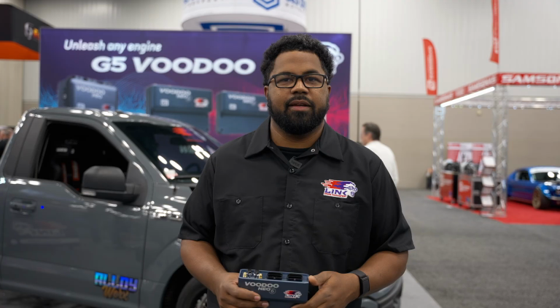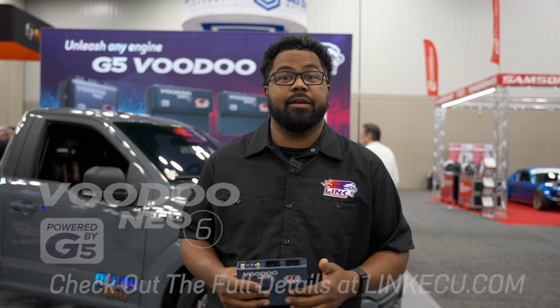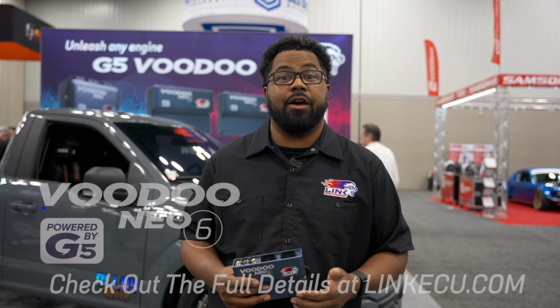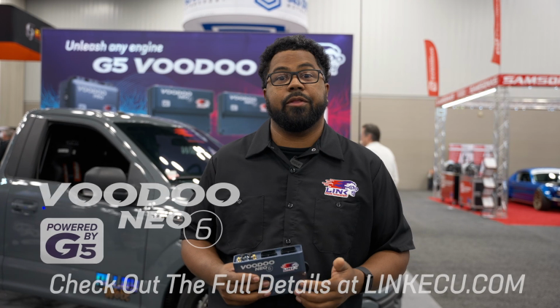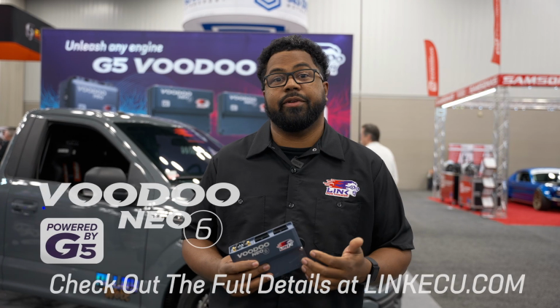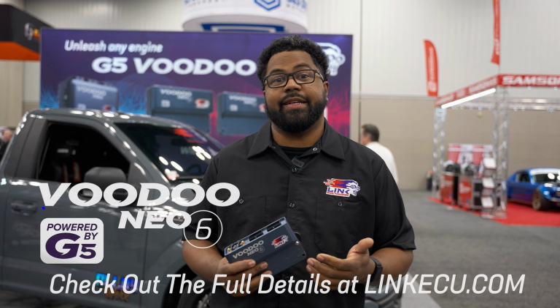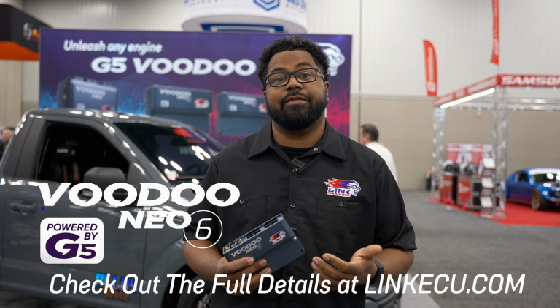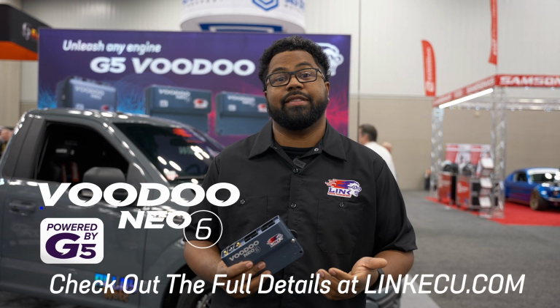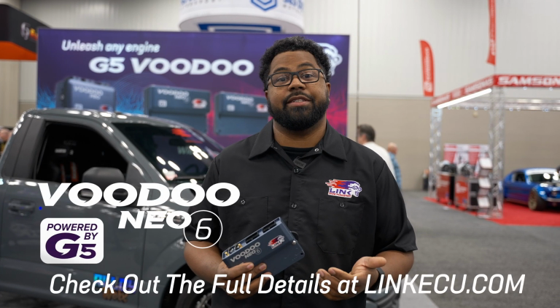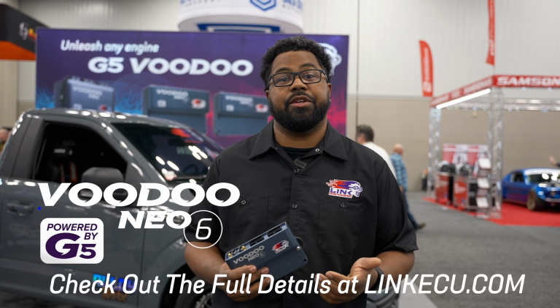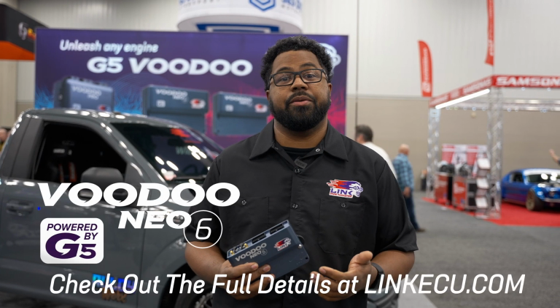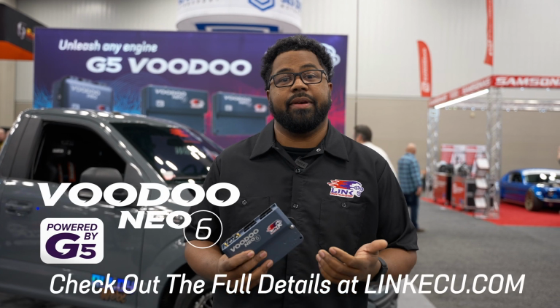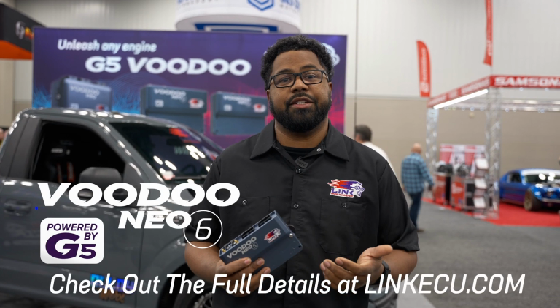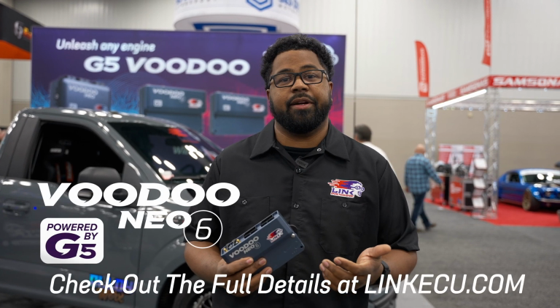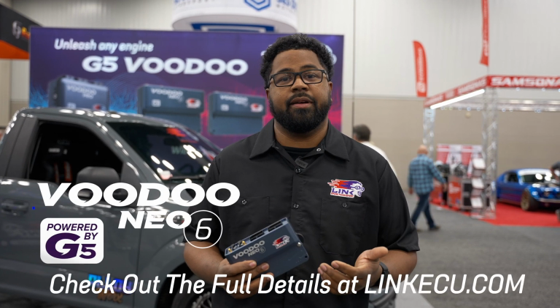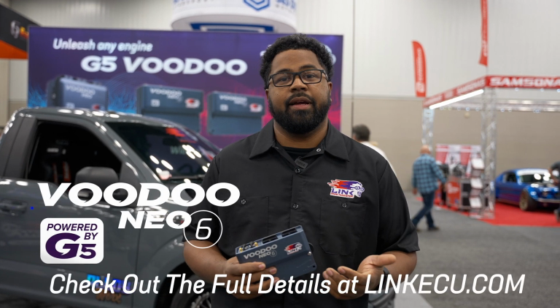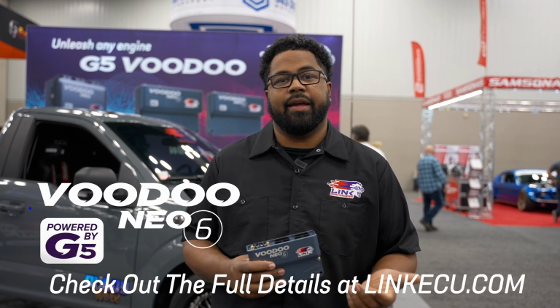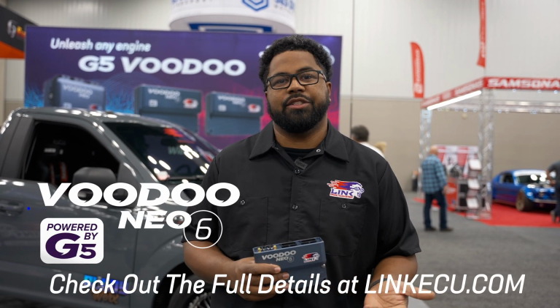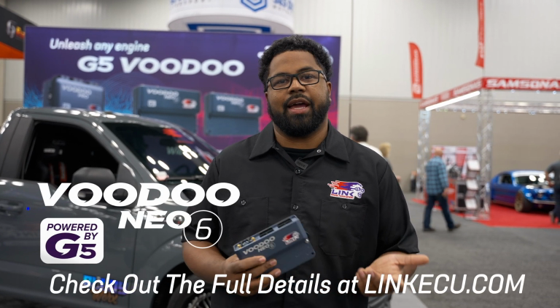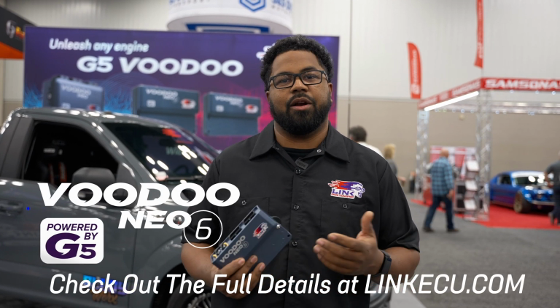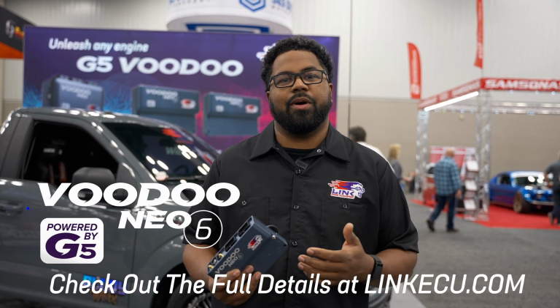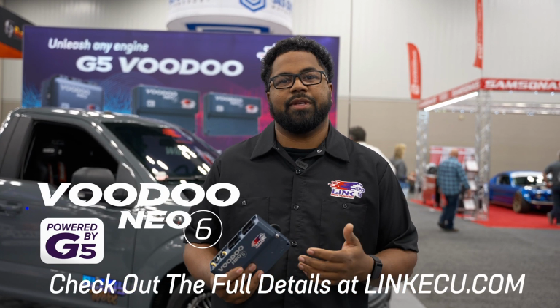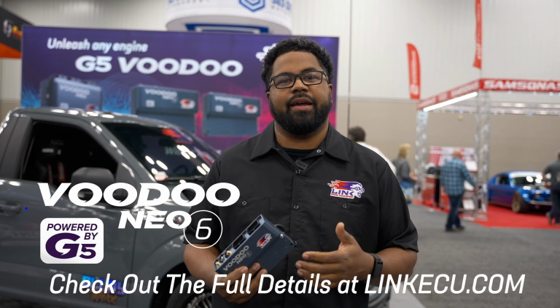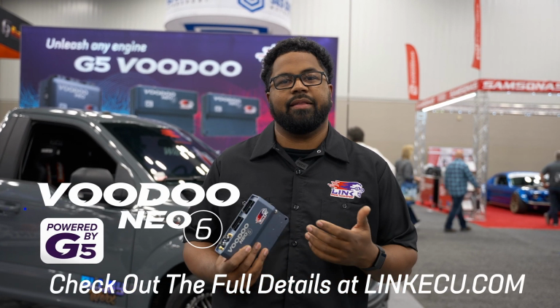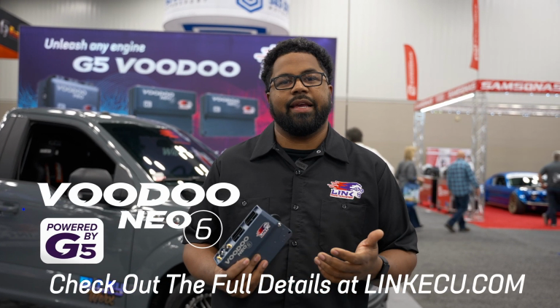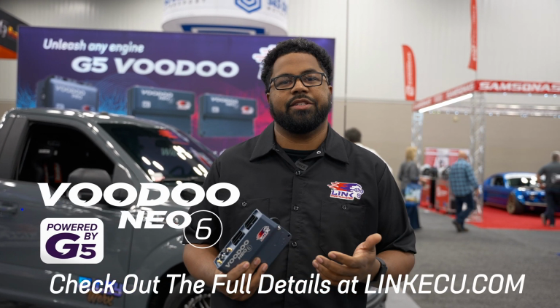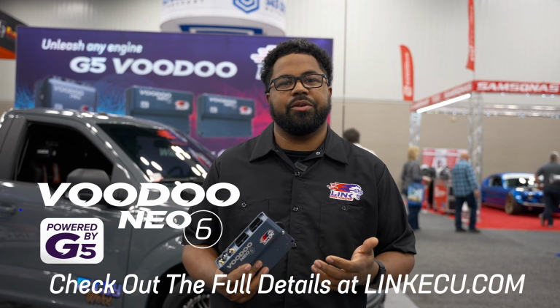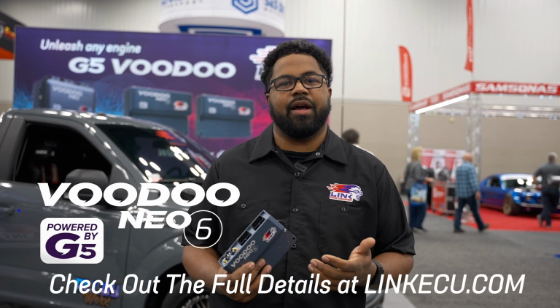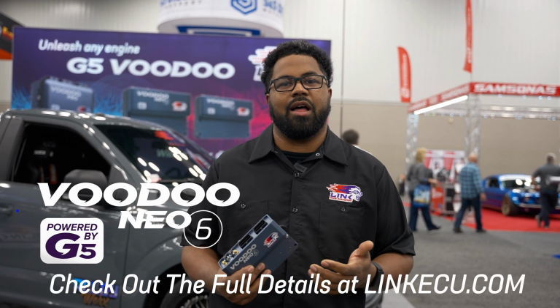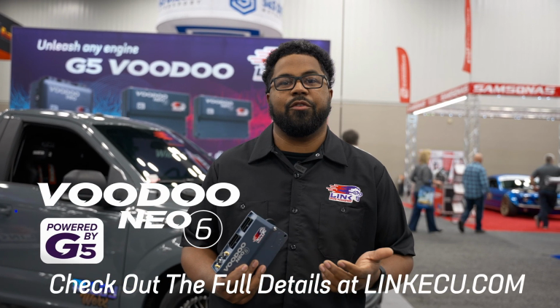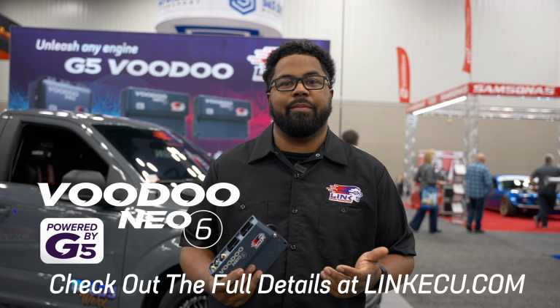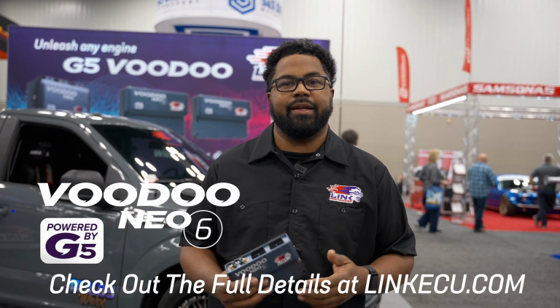Look out for the release of this ECU next year, and check out our website, linkecu.com, for updates.